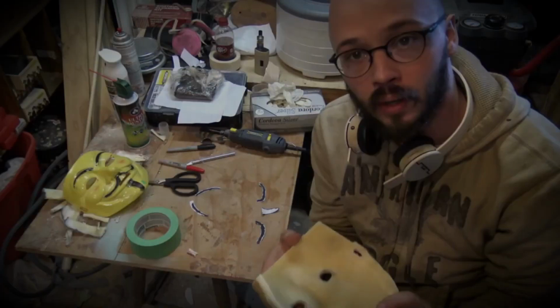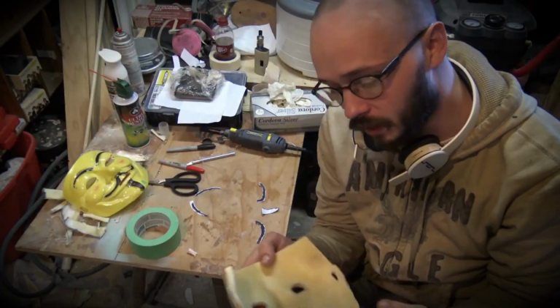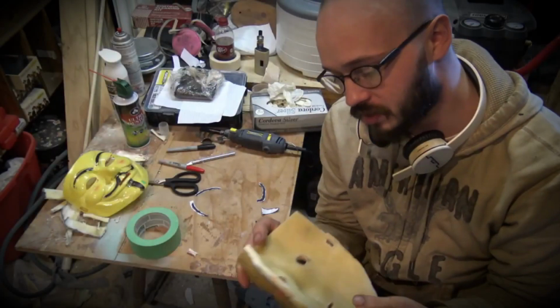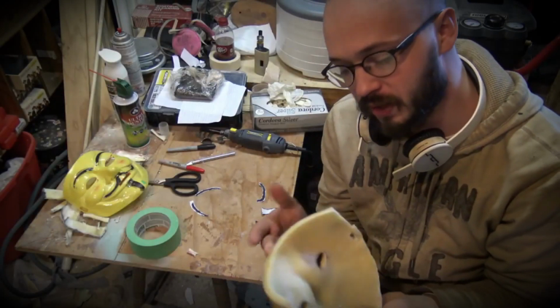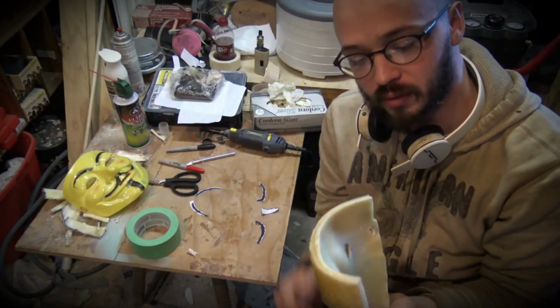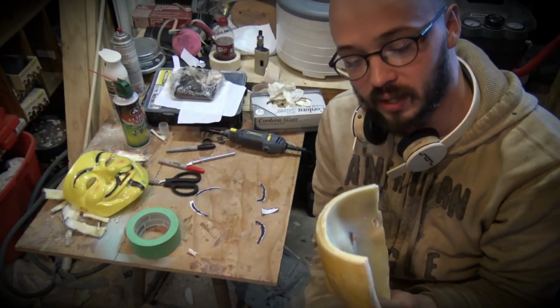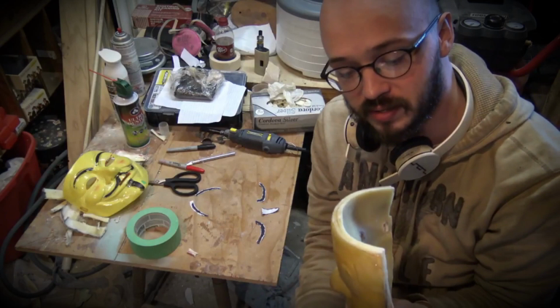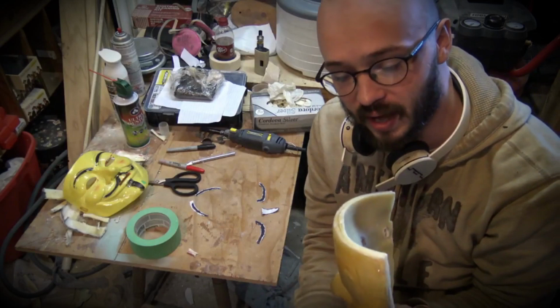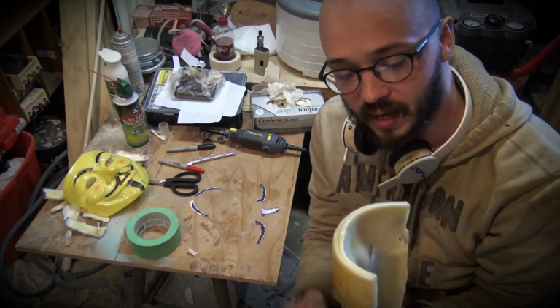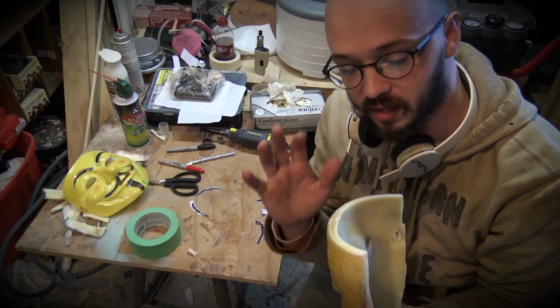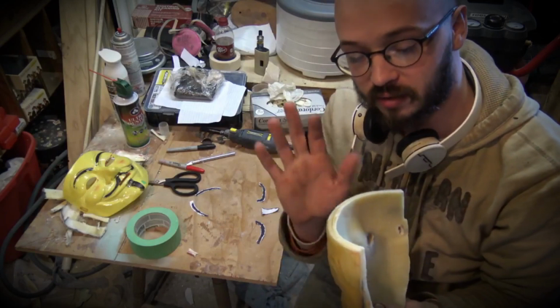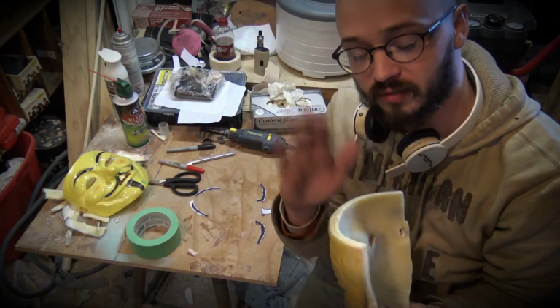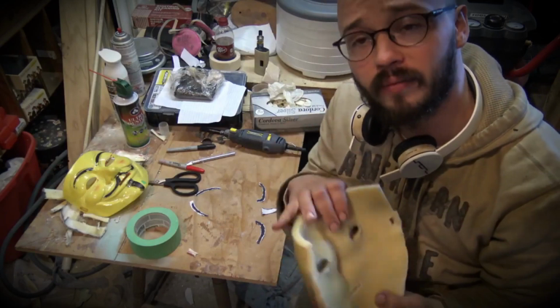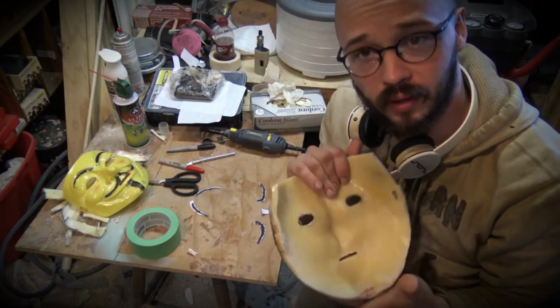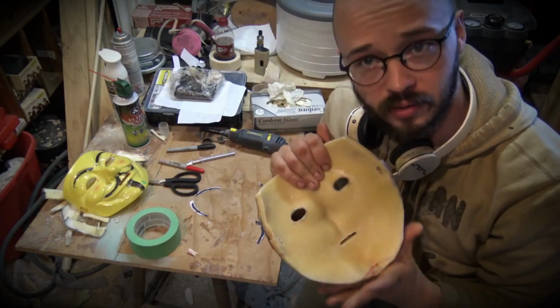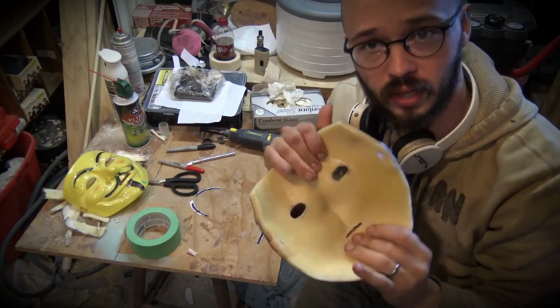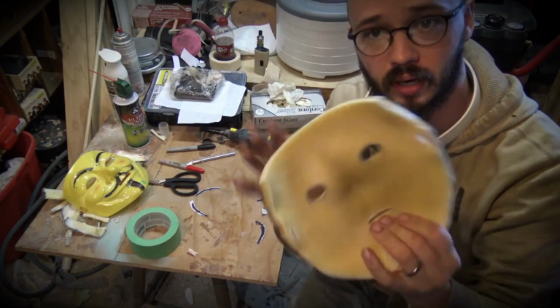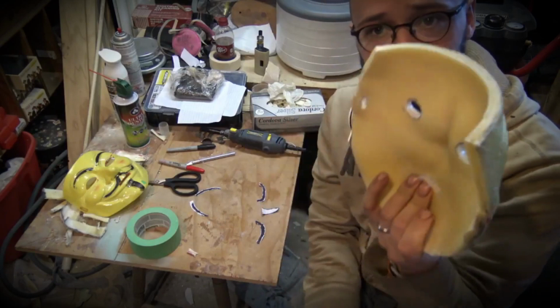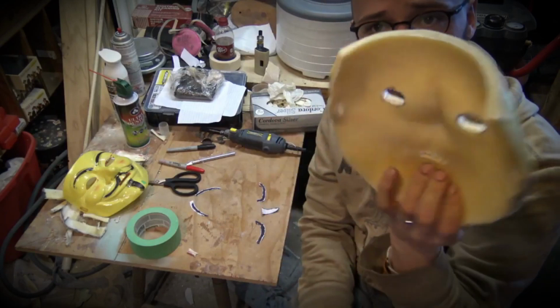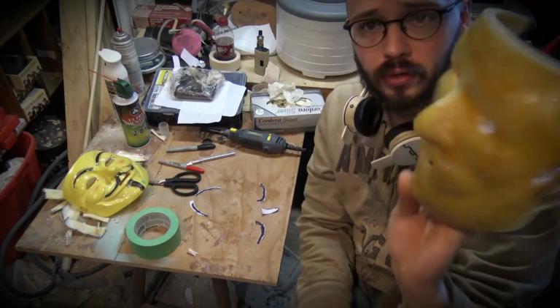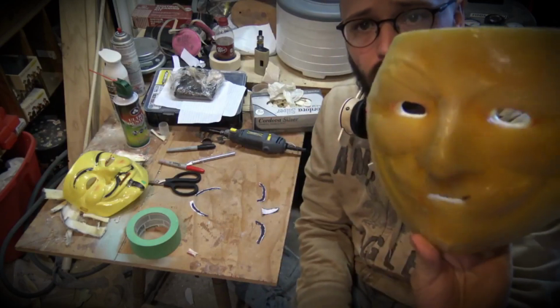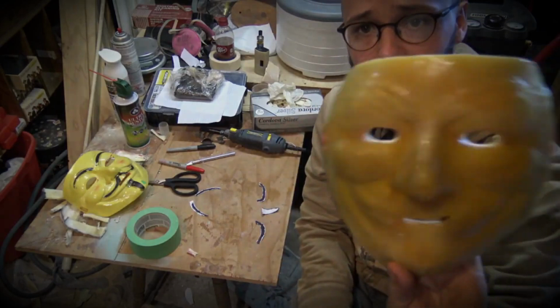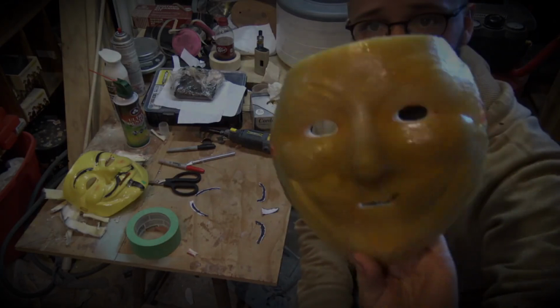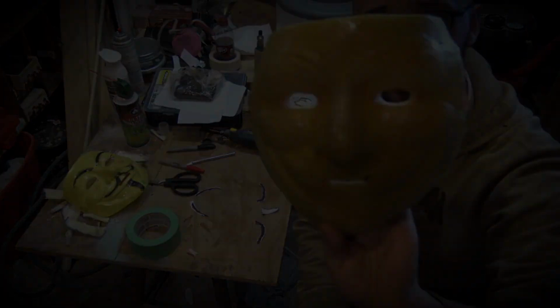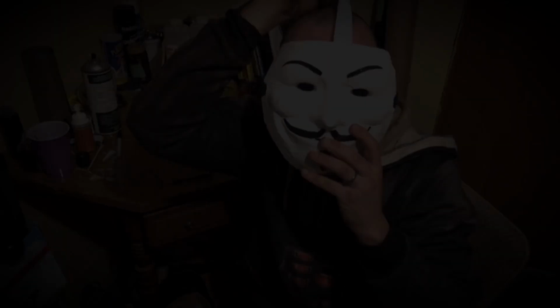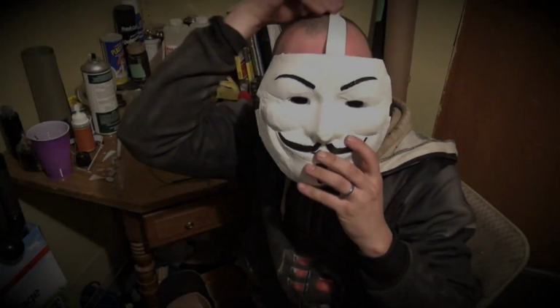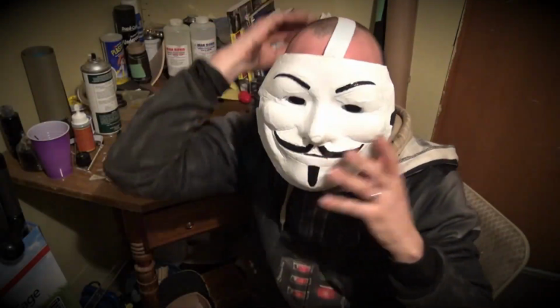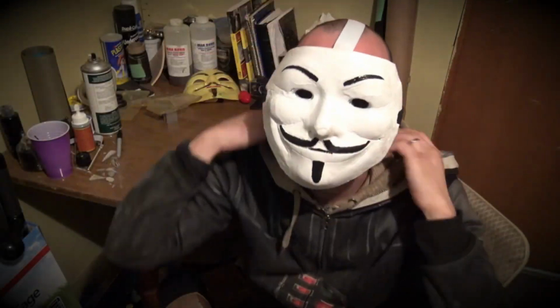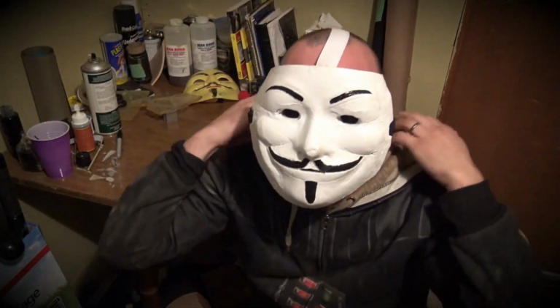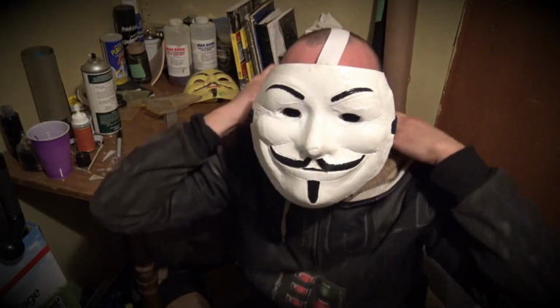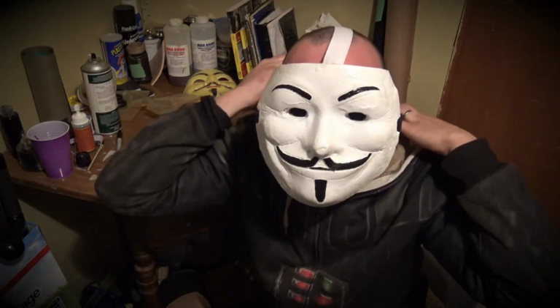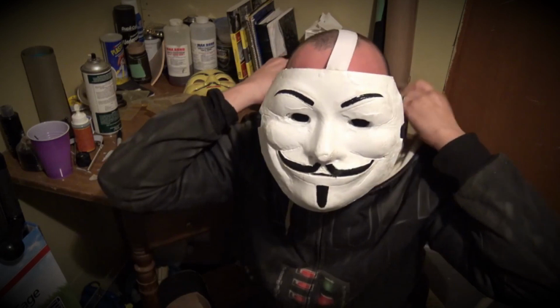All right, so it's been a few days. I added another five layers of spectra cloth, so it's something like that.